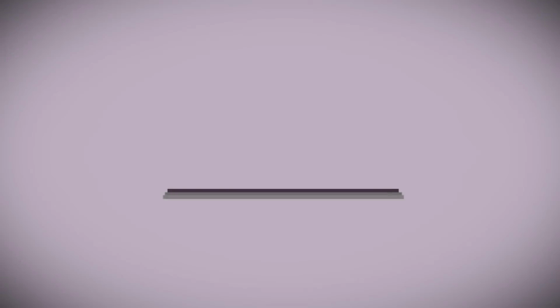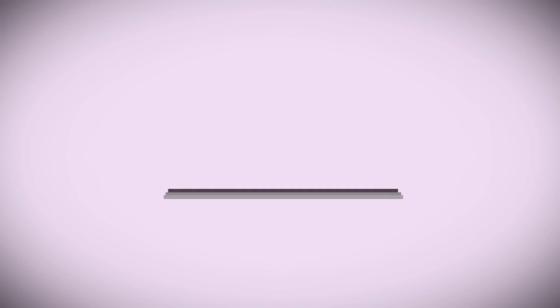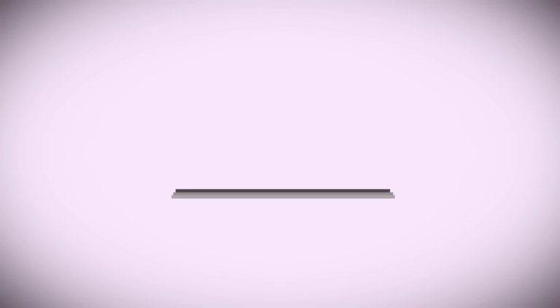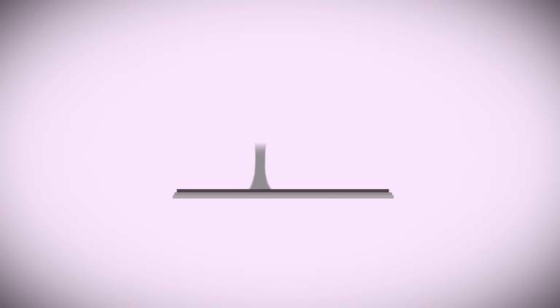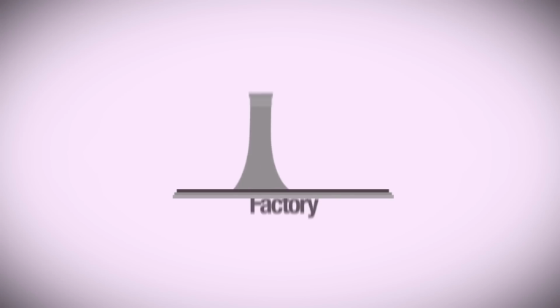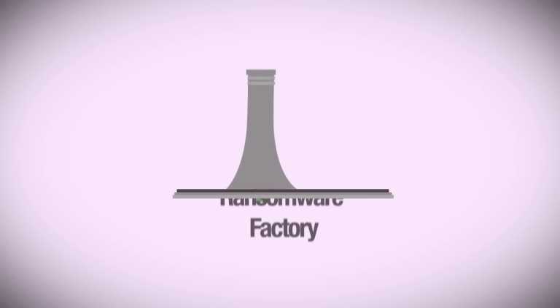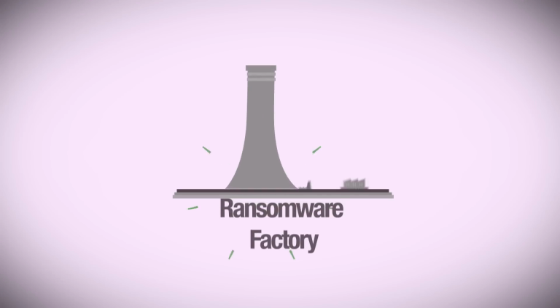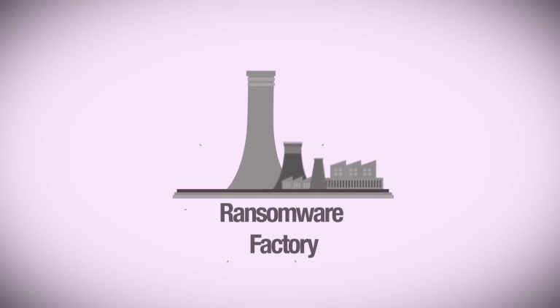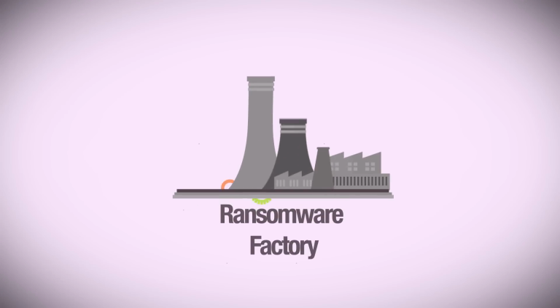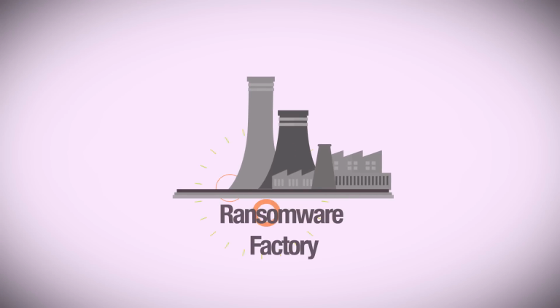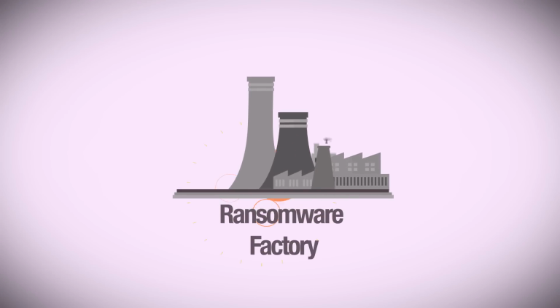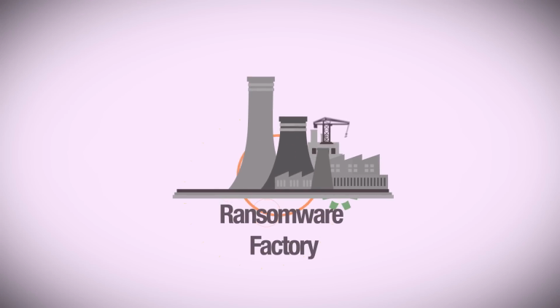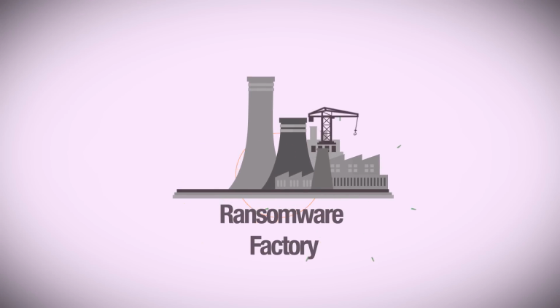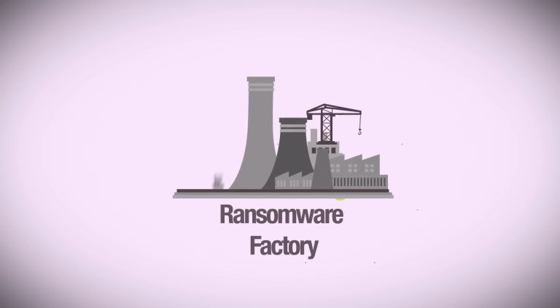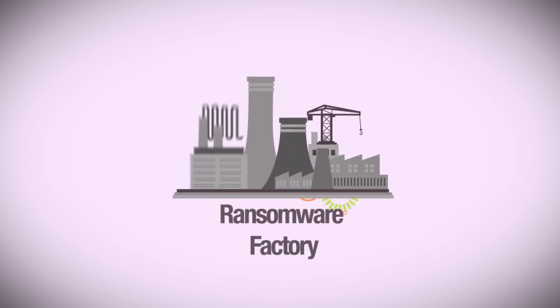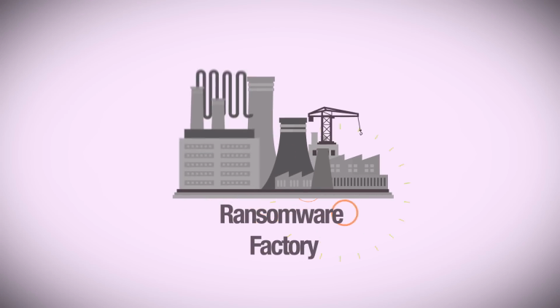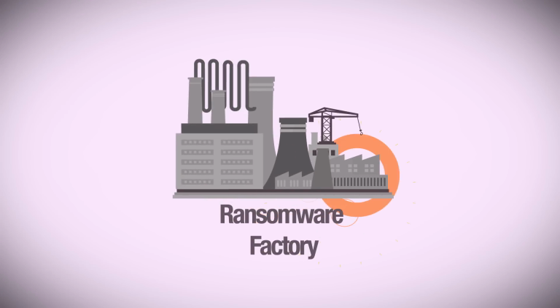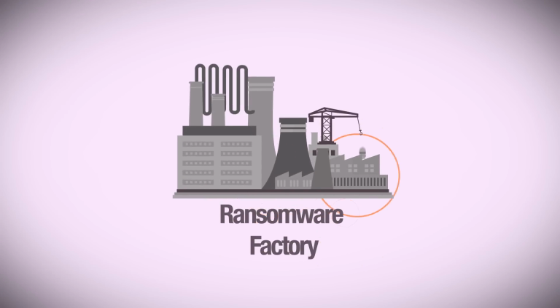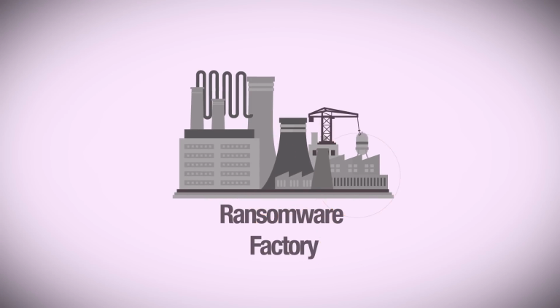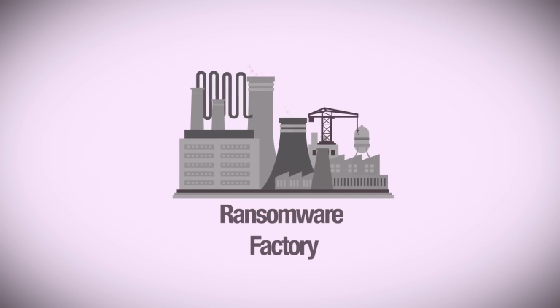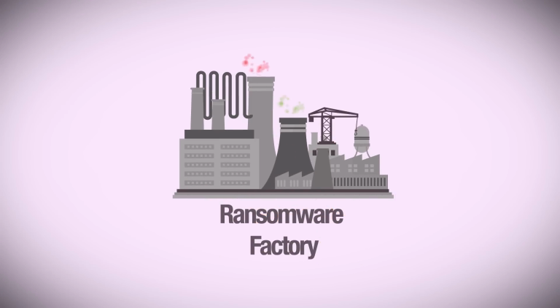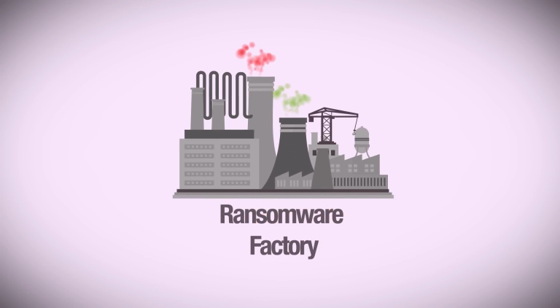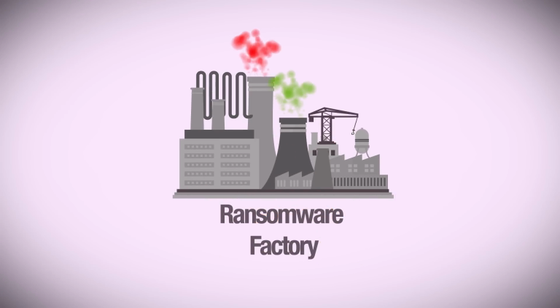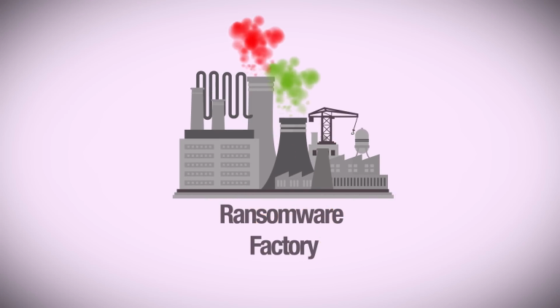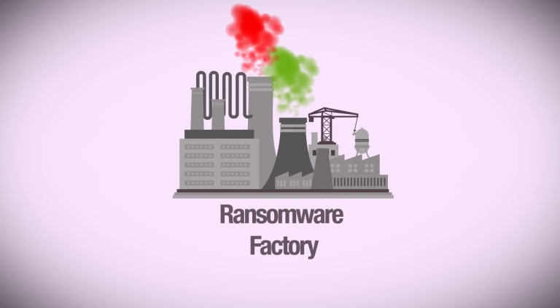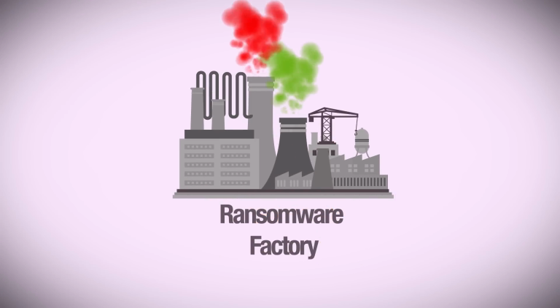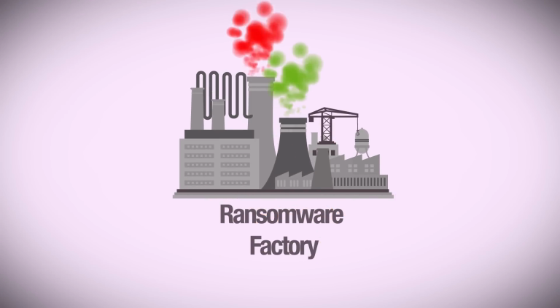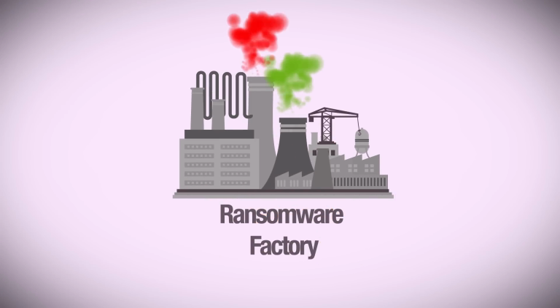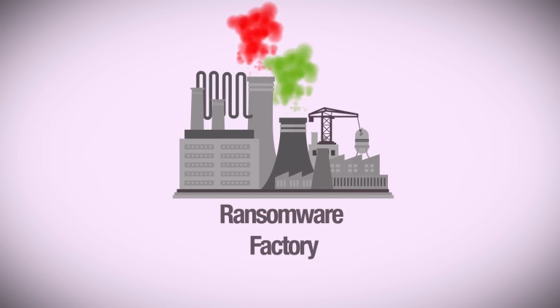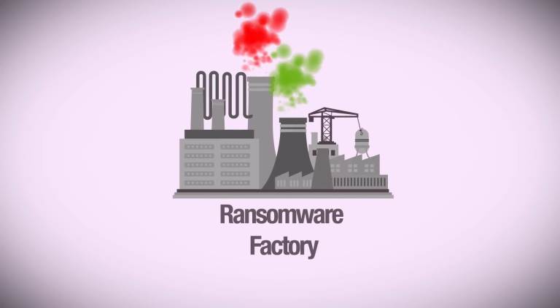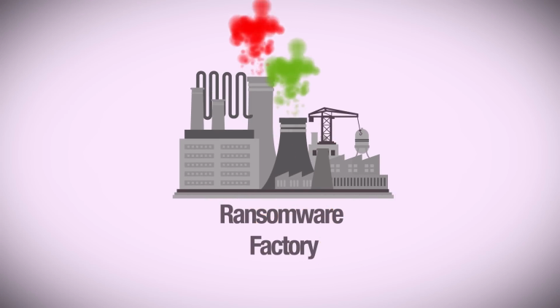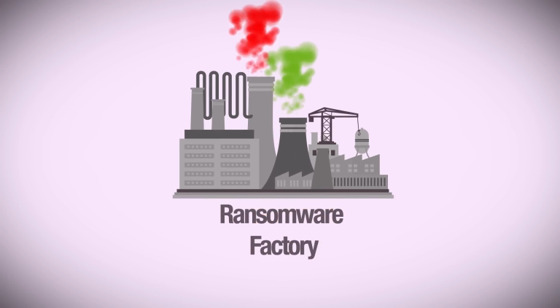This is a ransomware creation factory, and today we're going to take a look into it, so let's dive in.